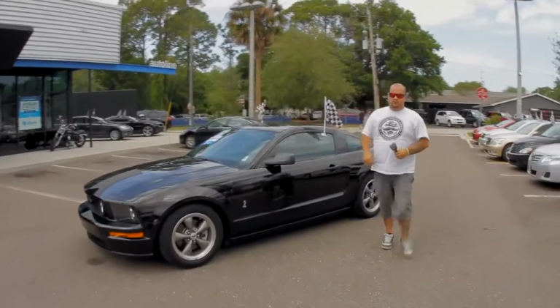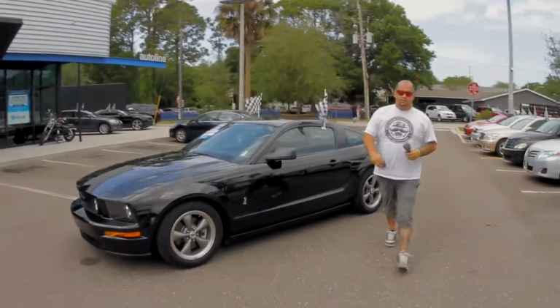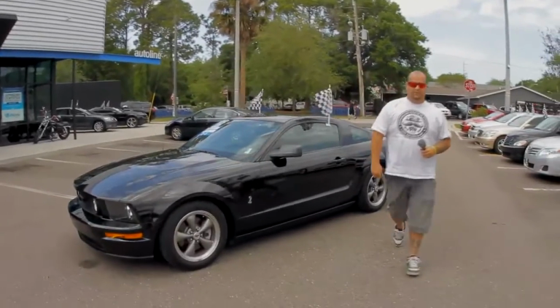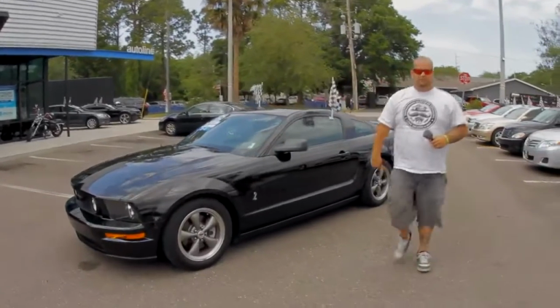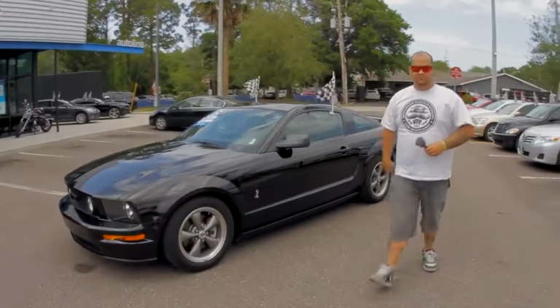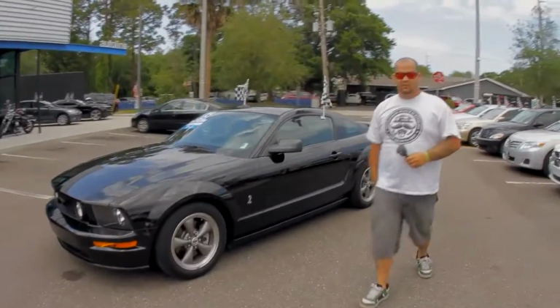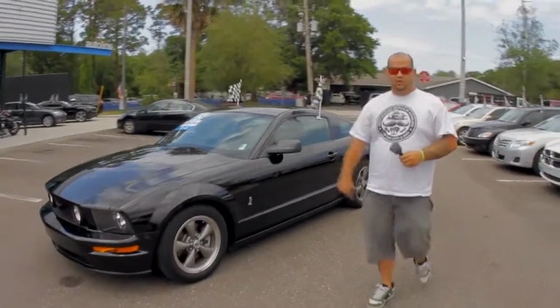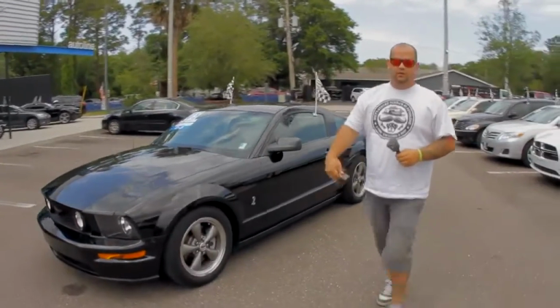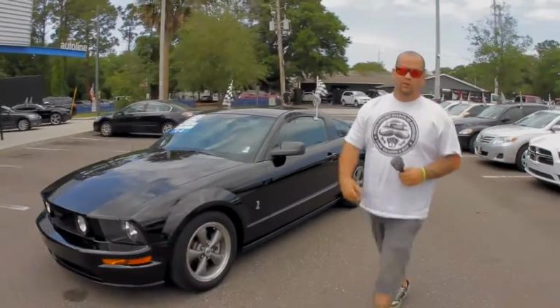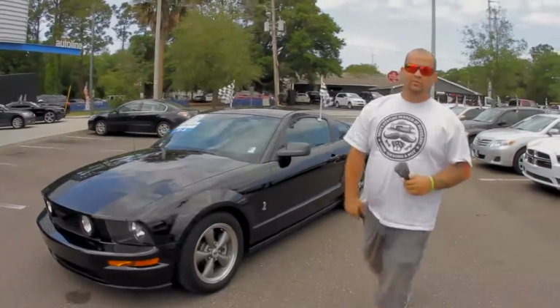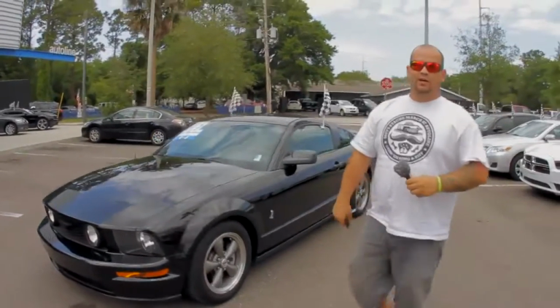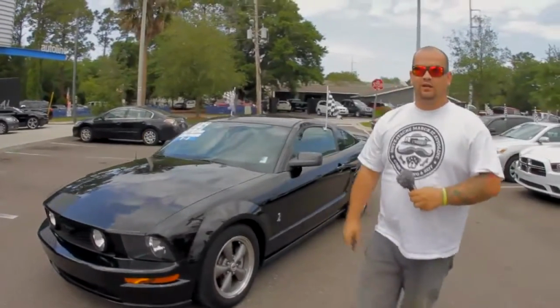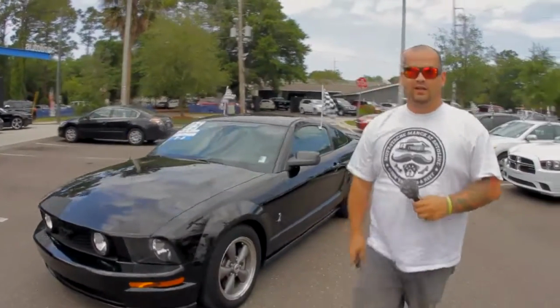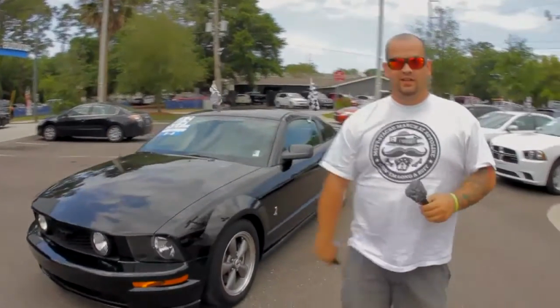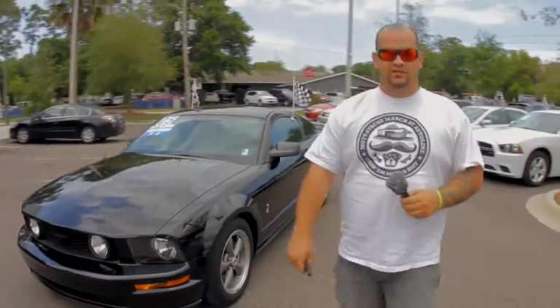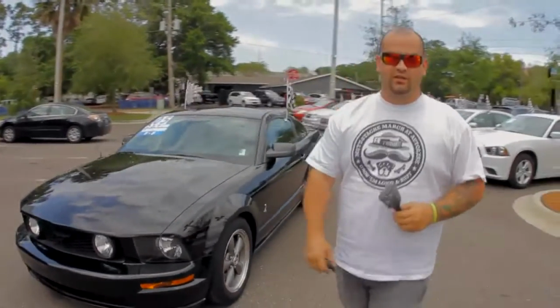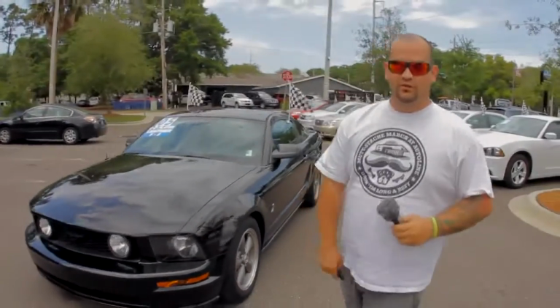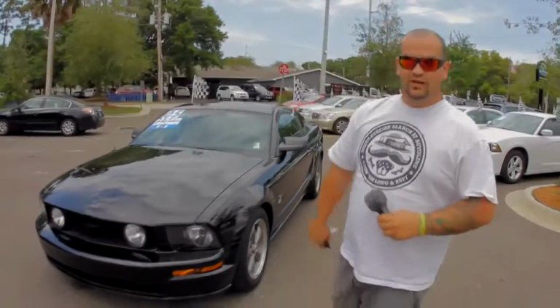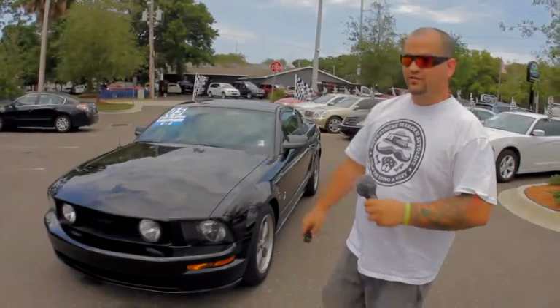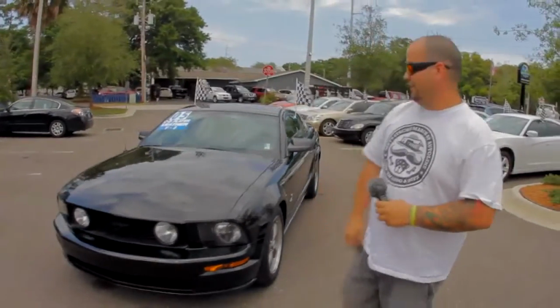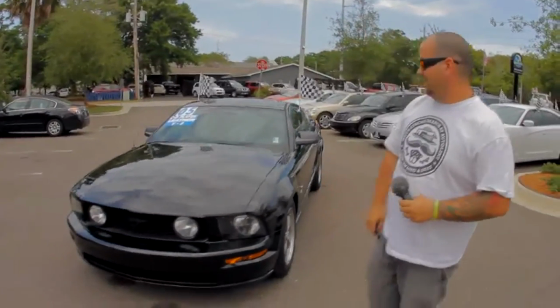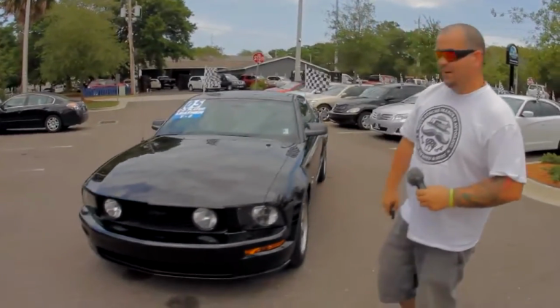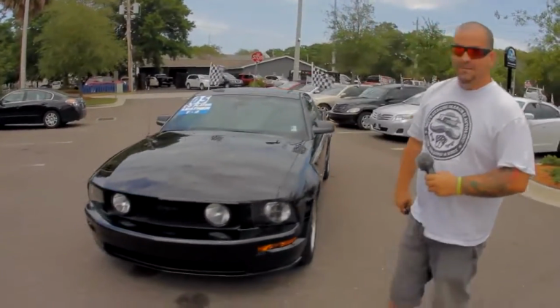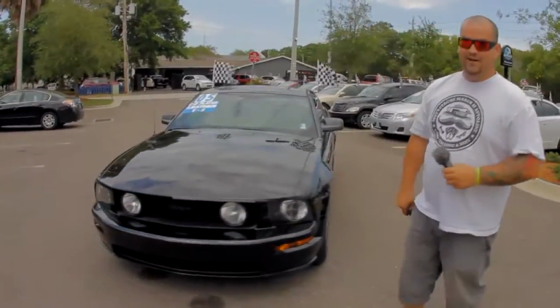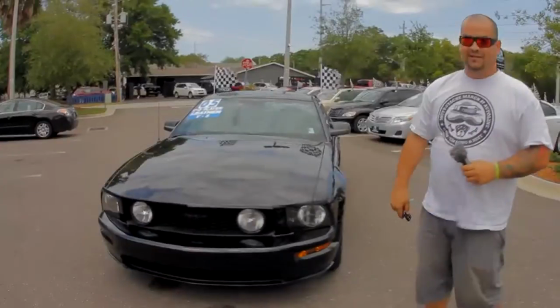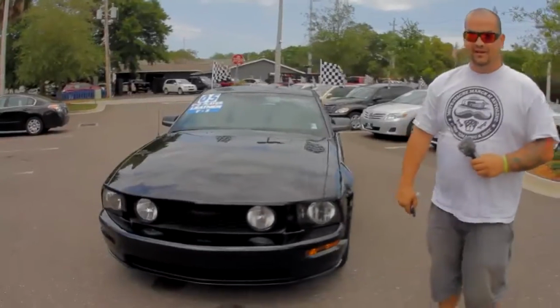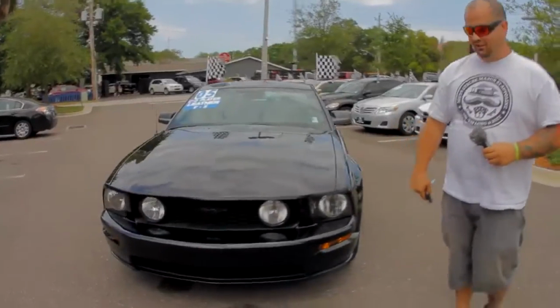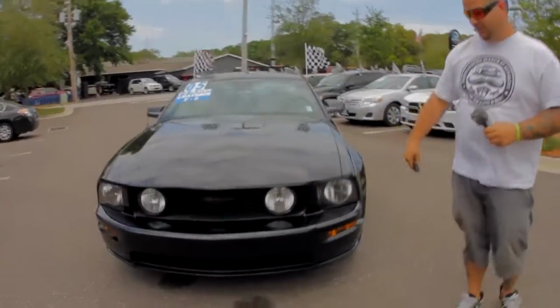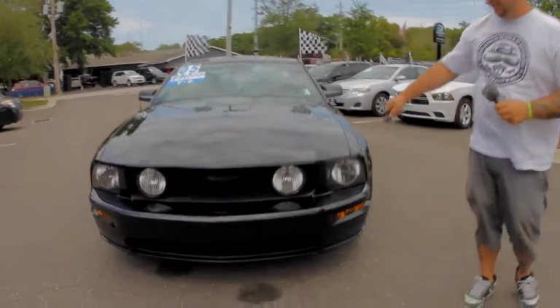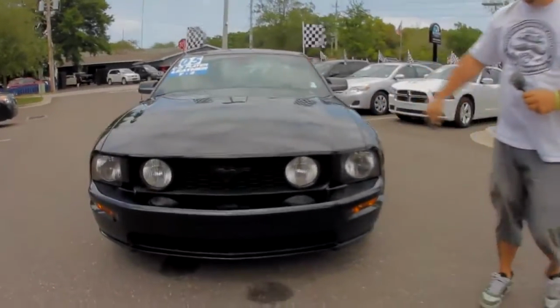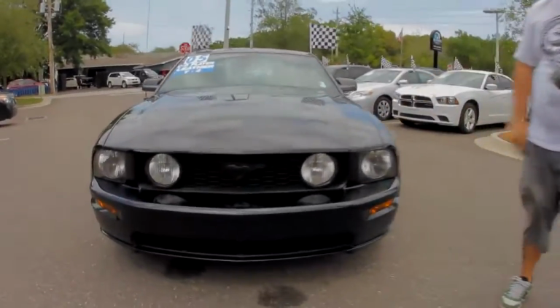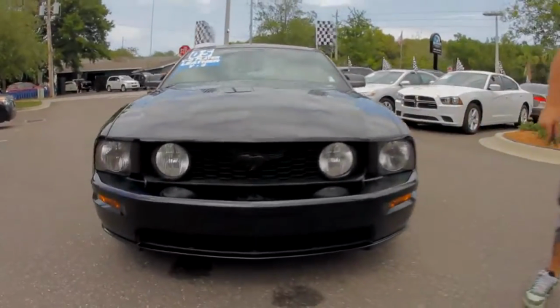What's up? I'm Woody. Welcome to Autoline. This is our 2005 Mustang GT Deluxe.